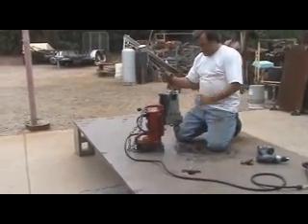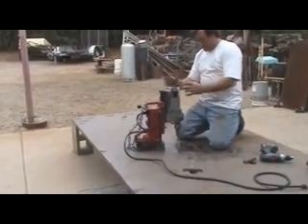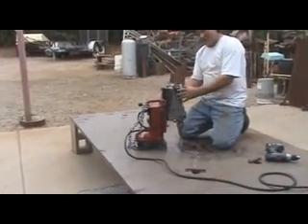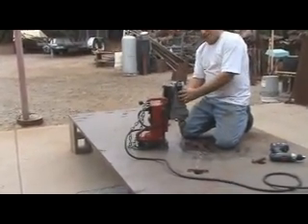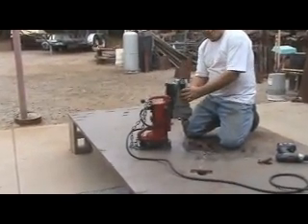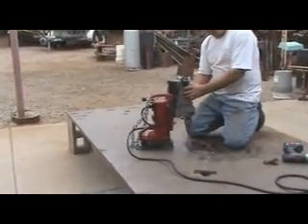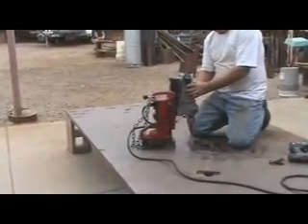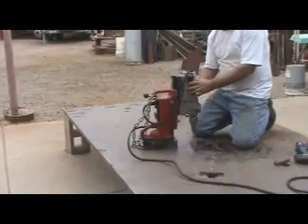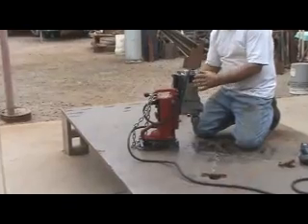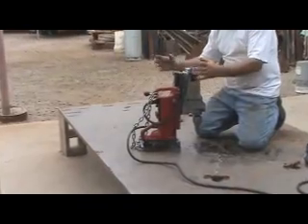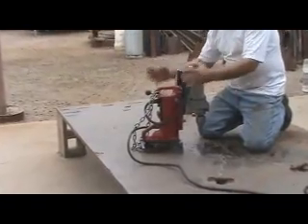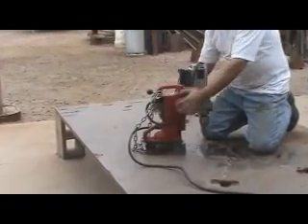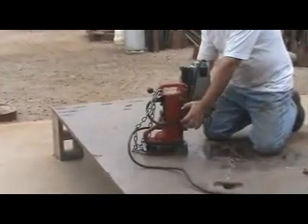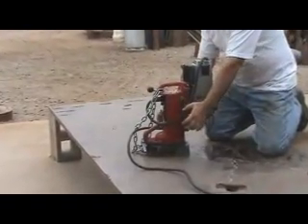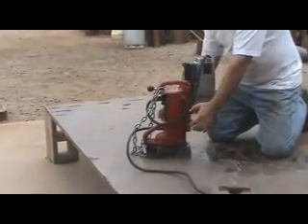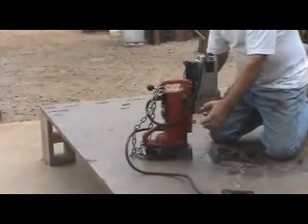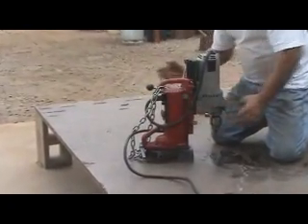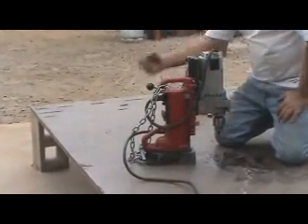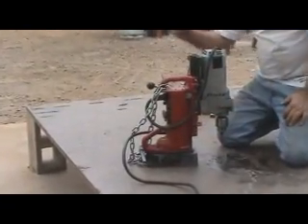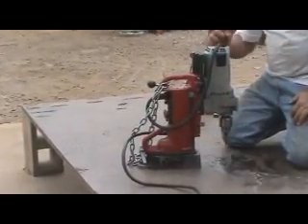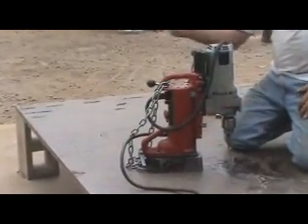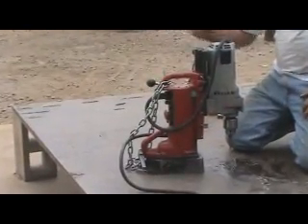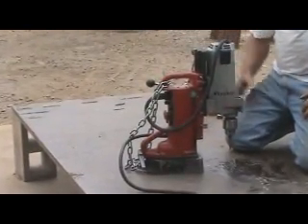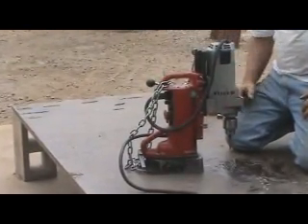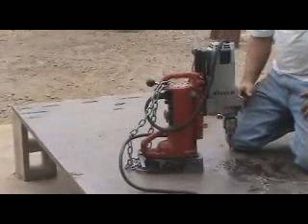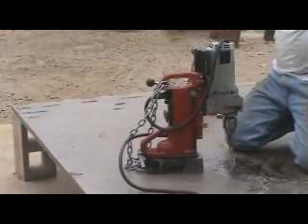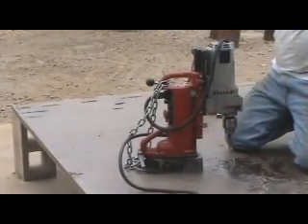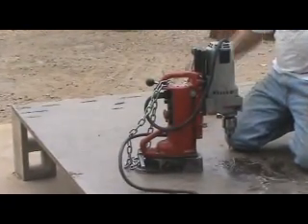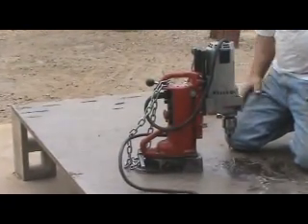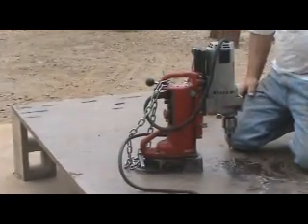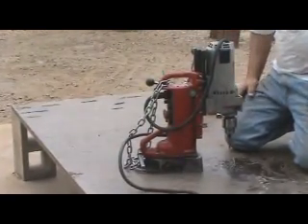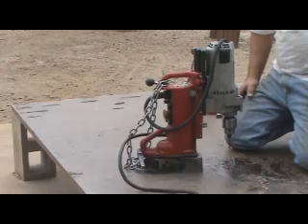This is so much easier — with a great big motor, with a magnetic base, it's just like a big drill press. But you can take it wherever you need it.